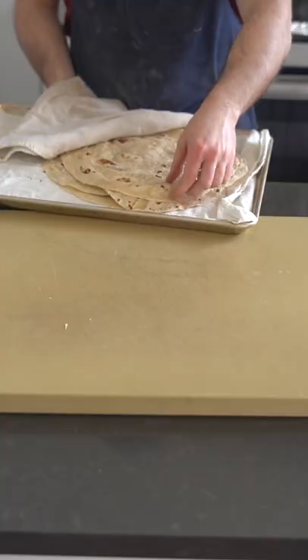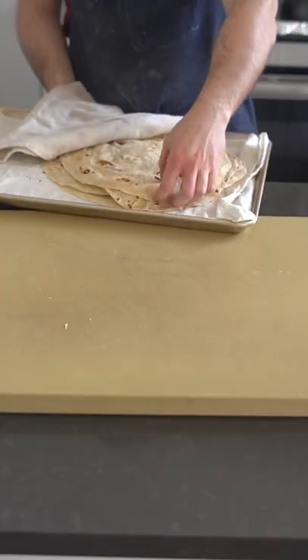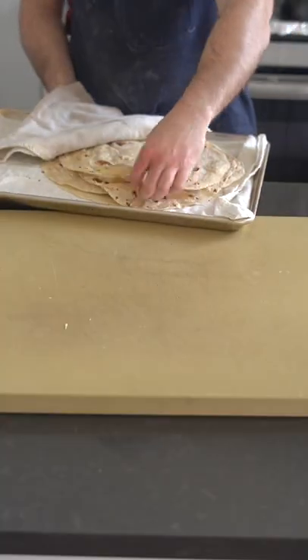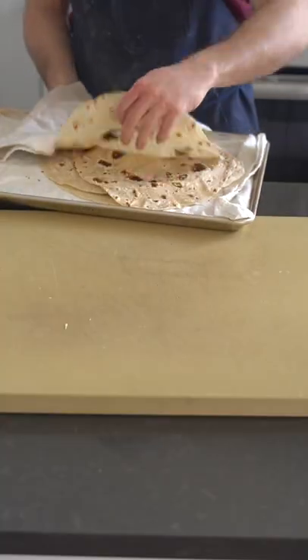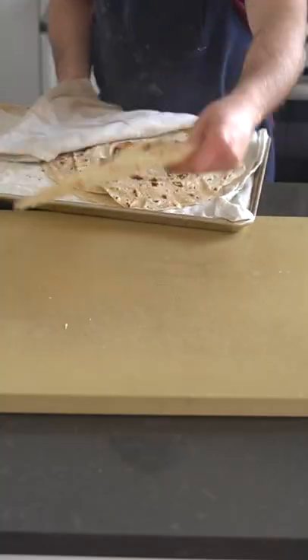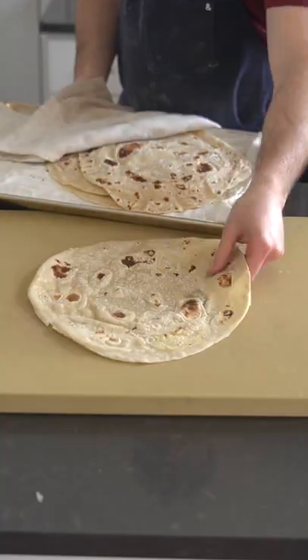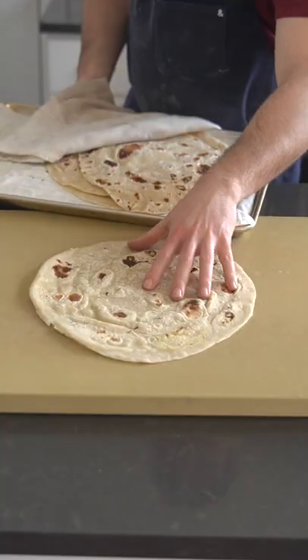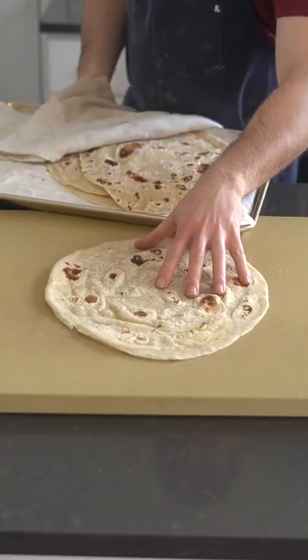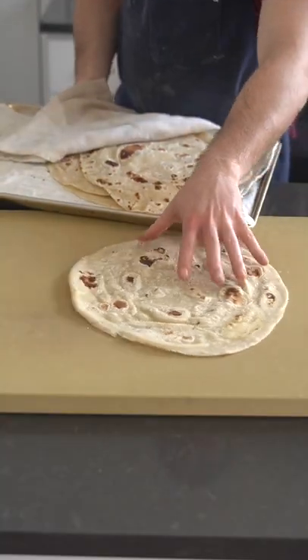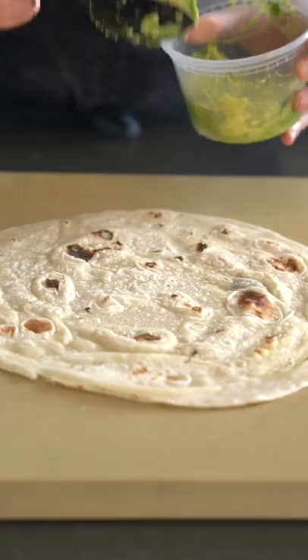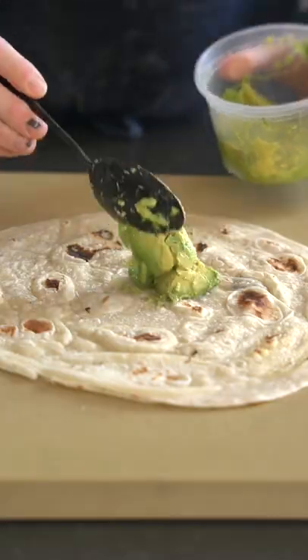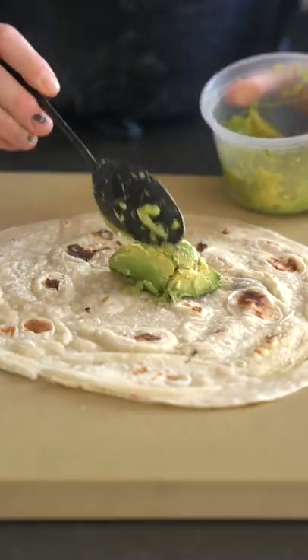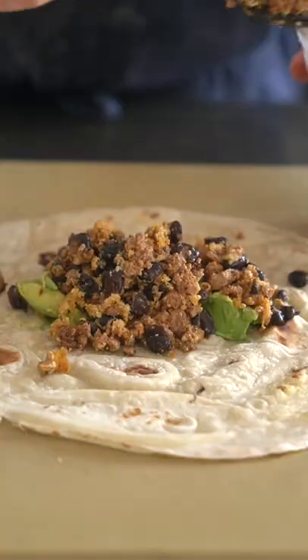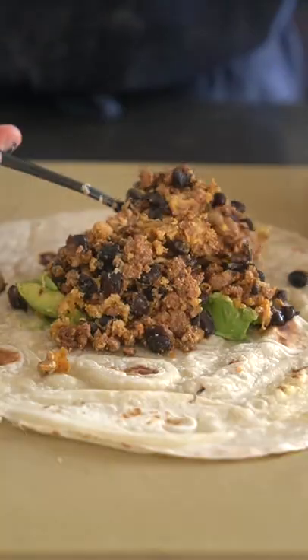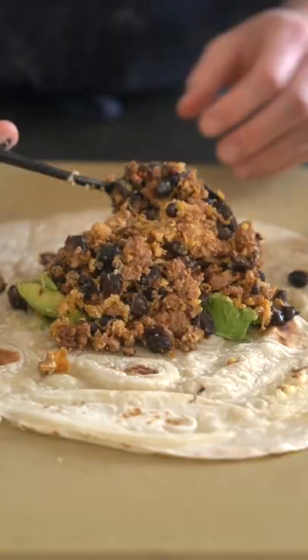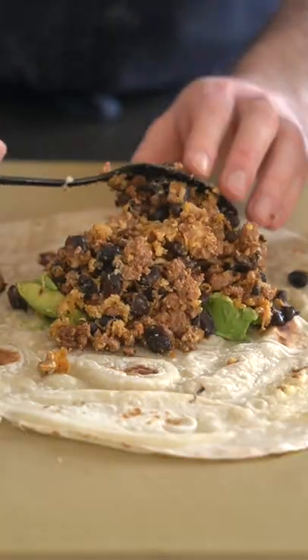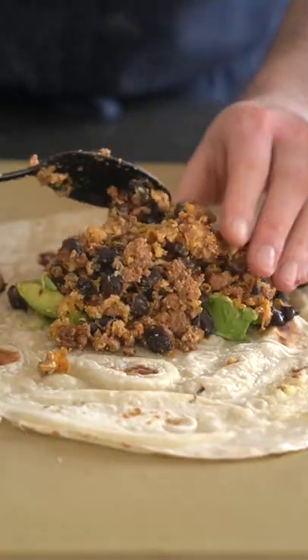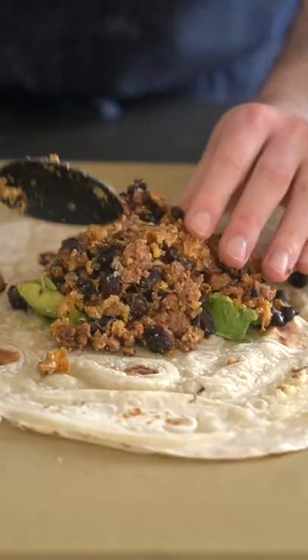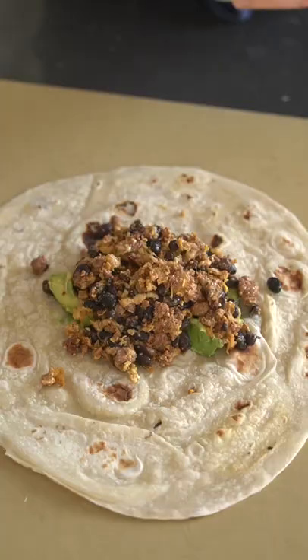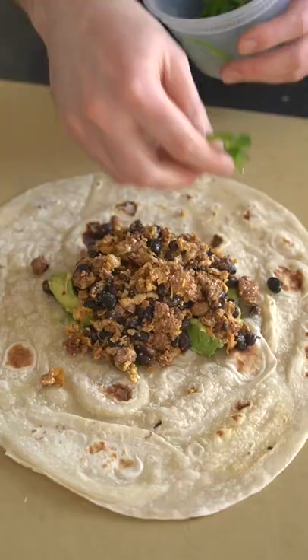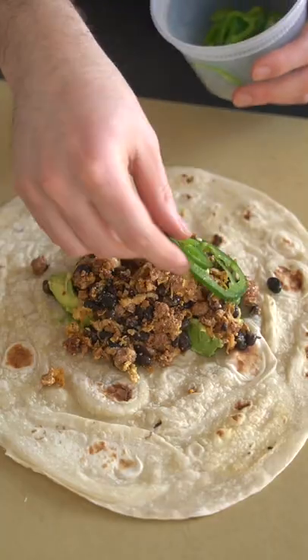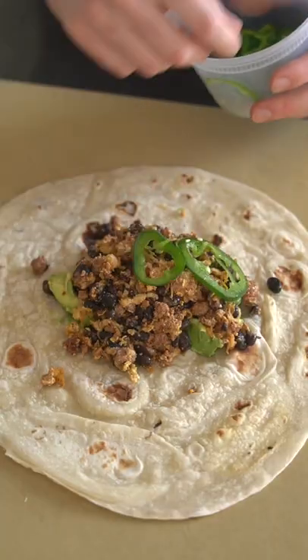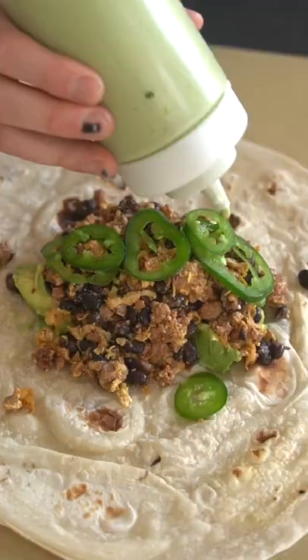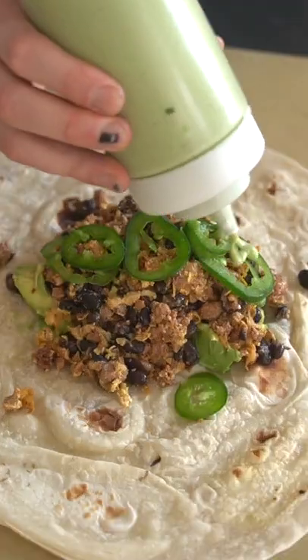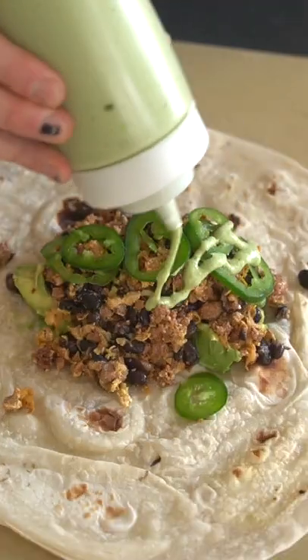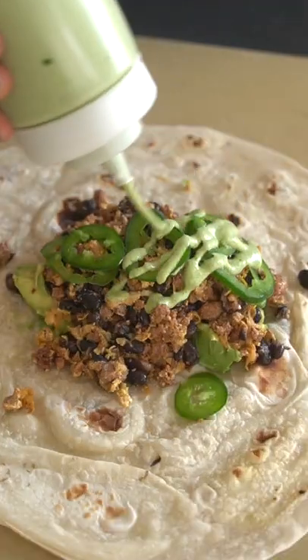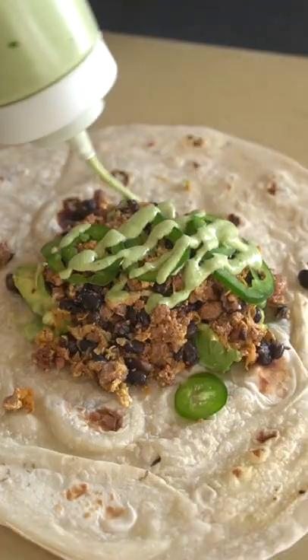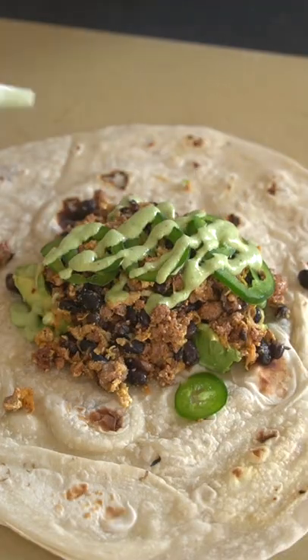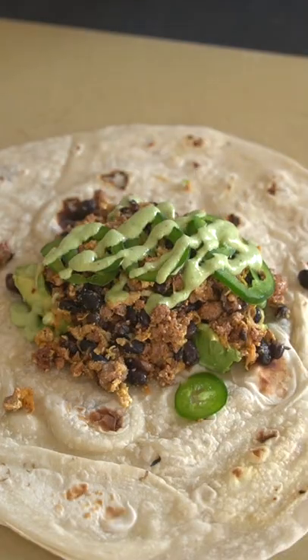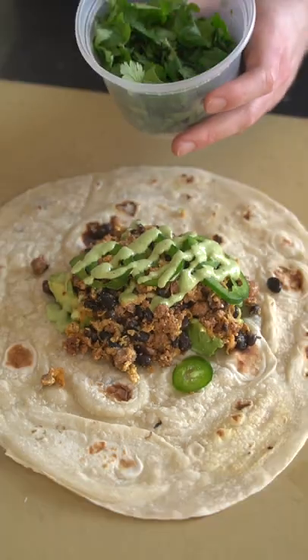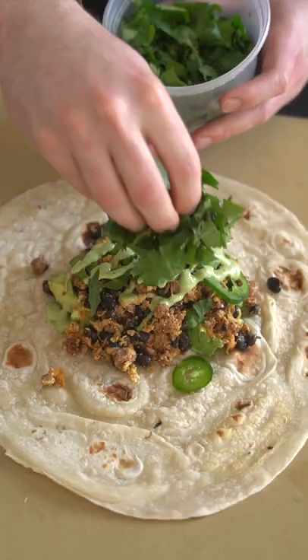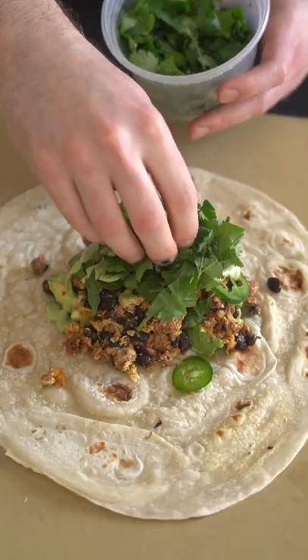These are homemade flour tortillas, which you don't have to make yourself — just buy them from the store. But I do have a video if you want to check that out.